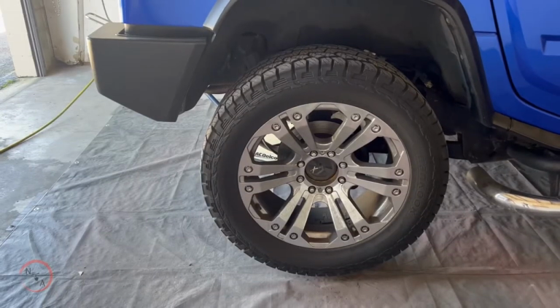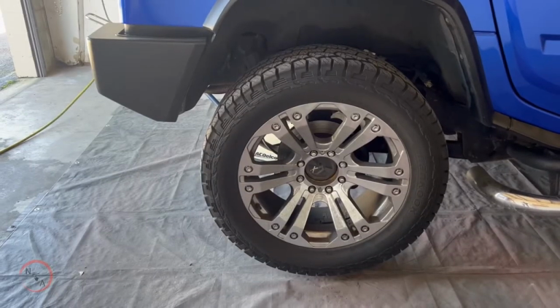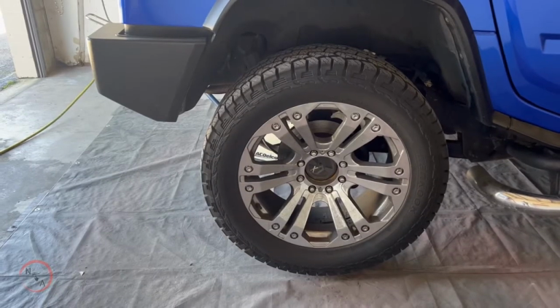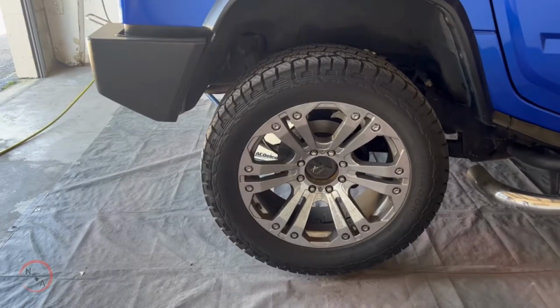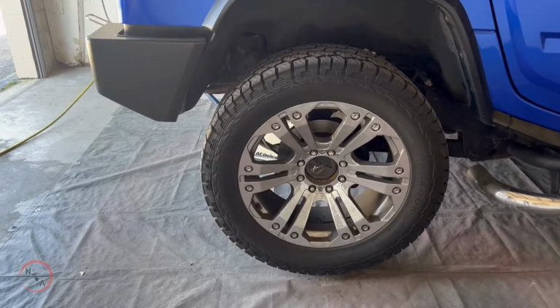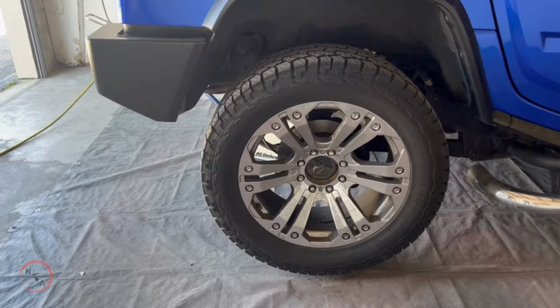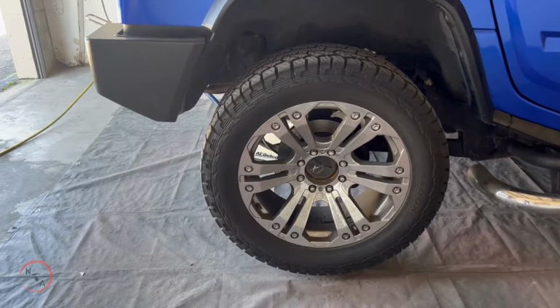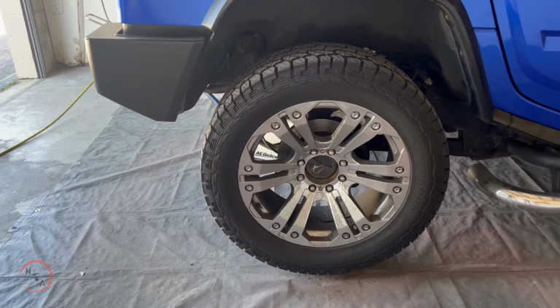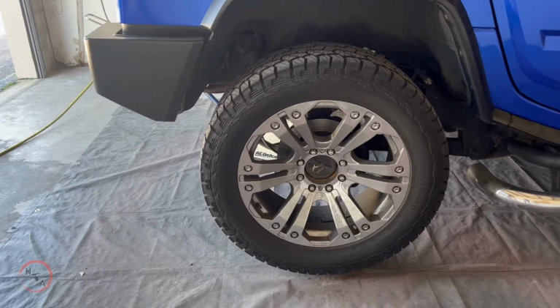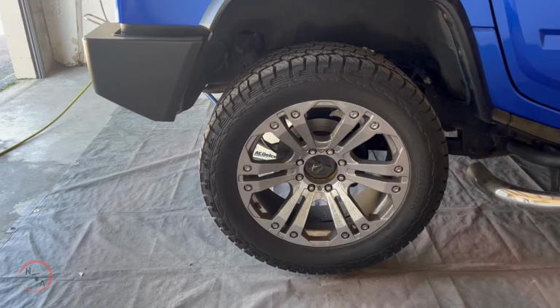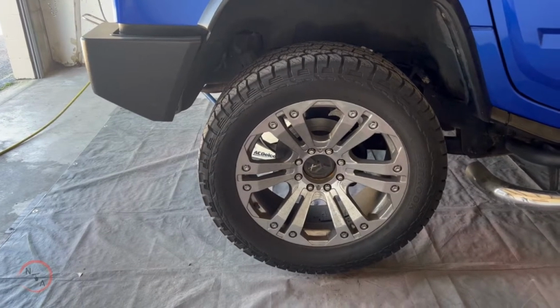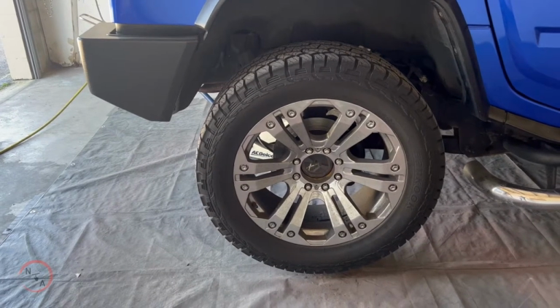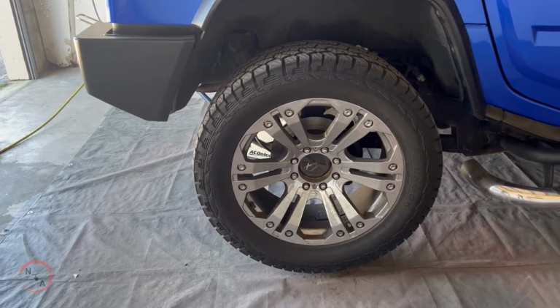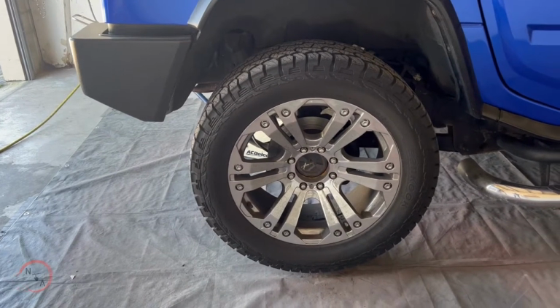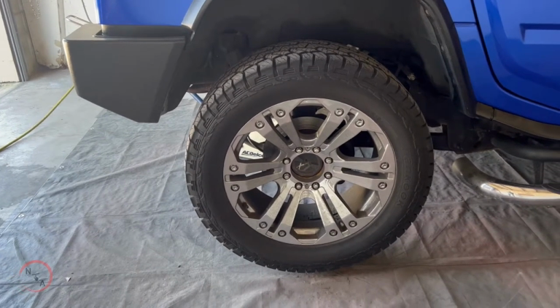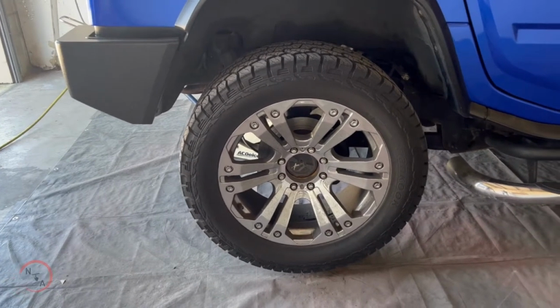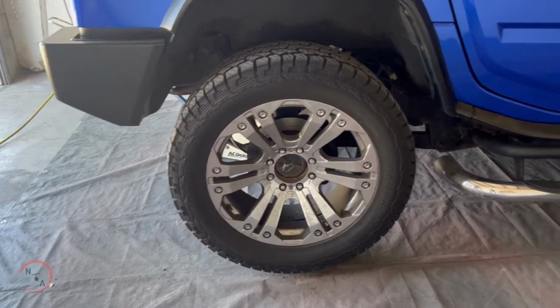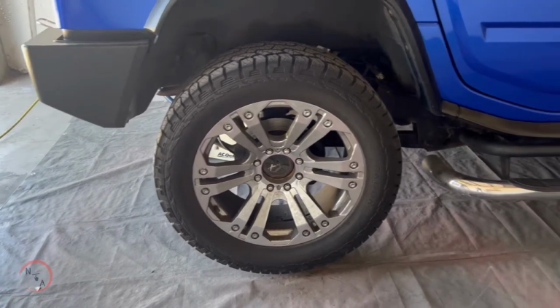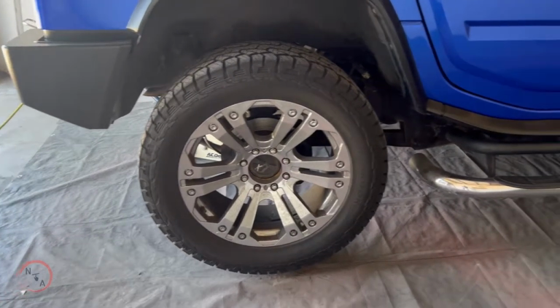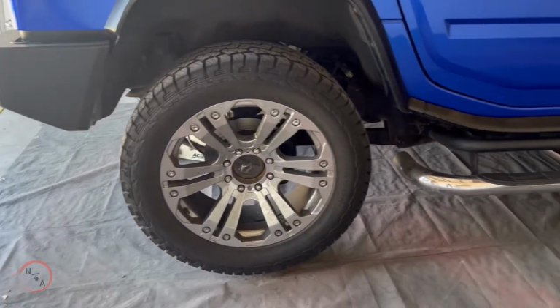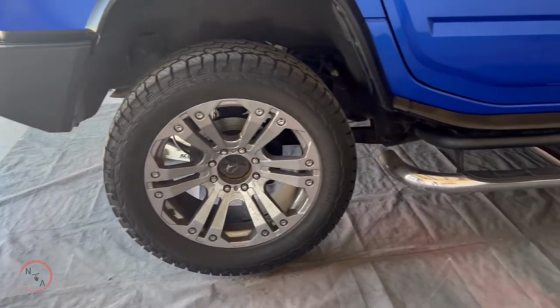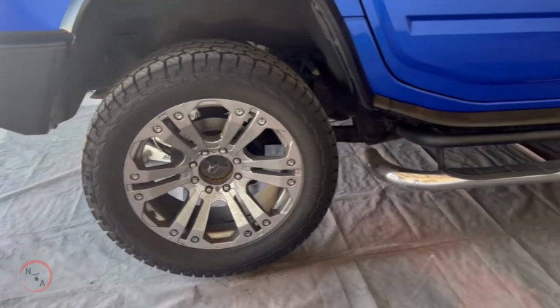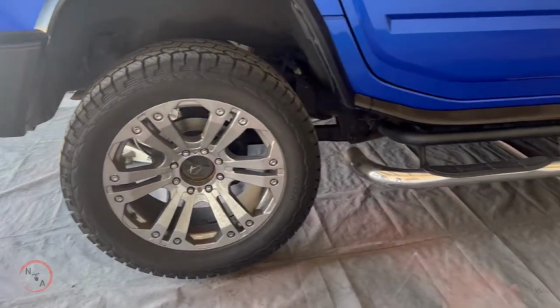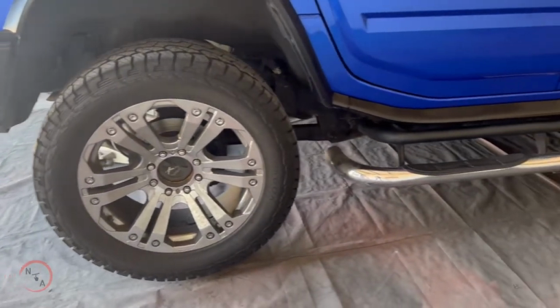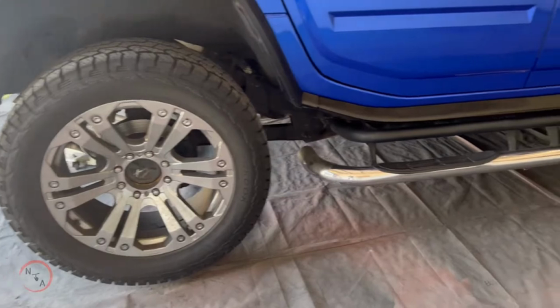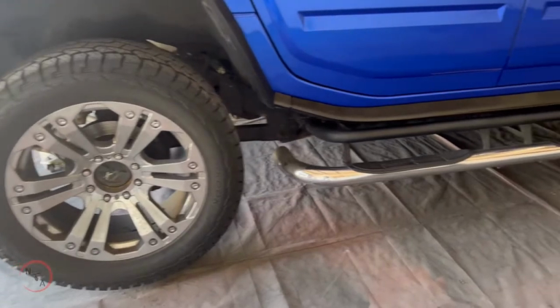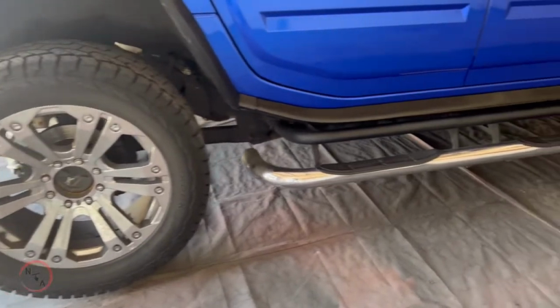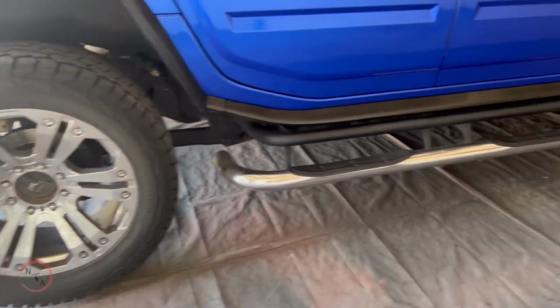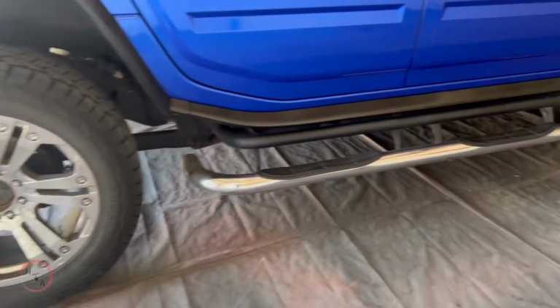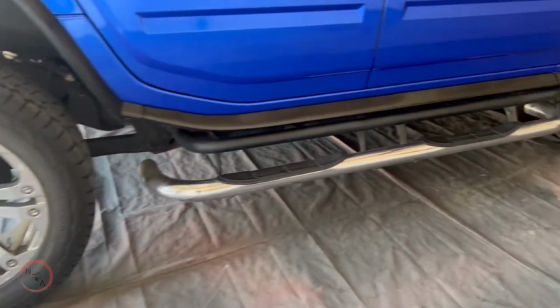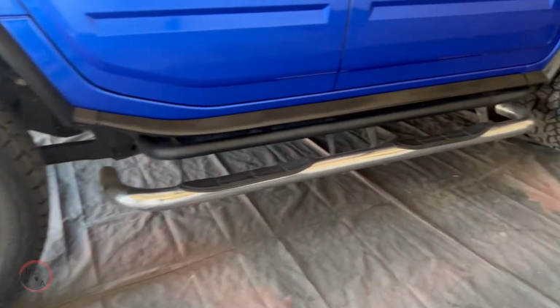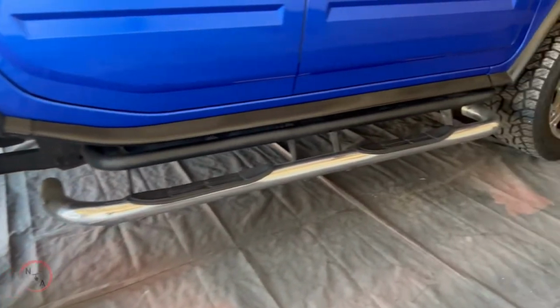How's it going everyone? In this video we're going to get into changing out the rear brakes on this H2 Hummer.